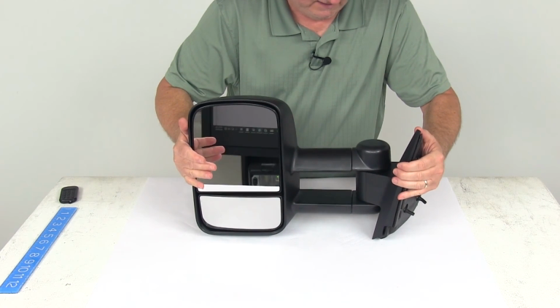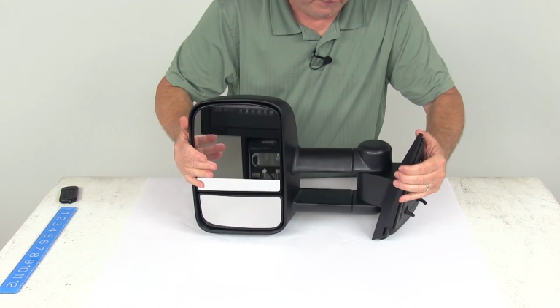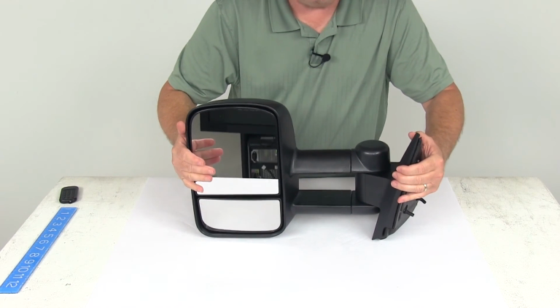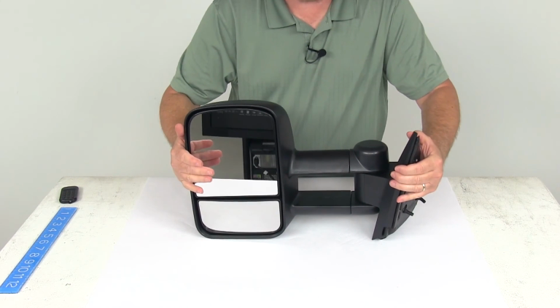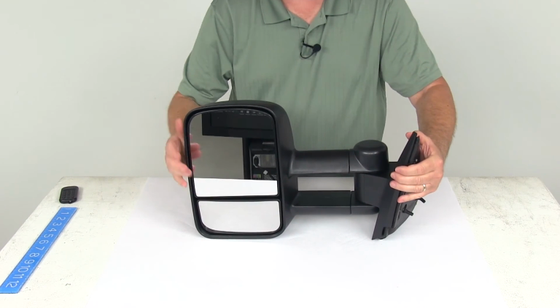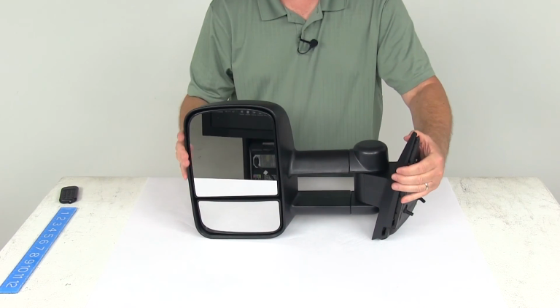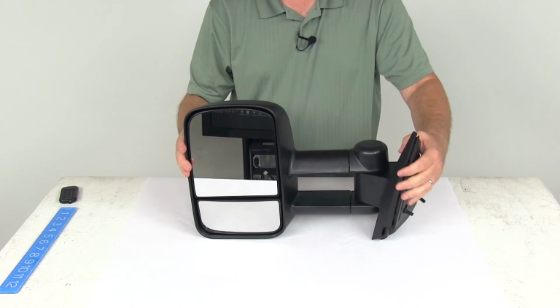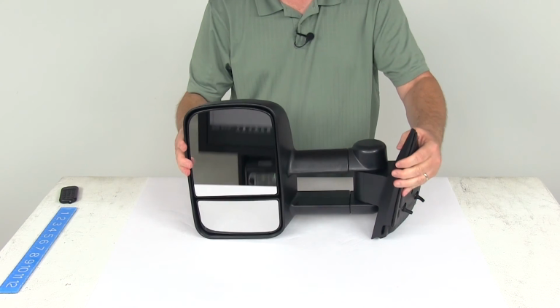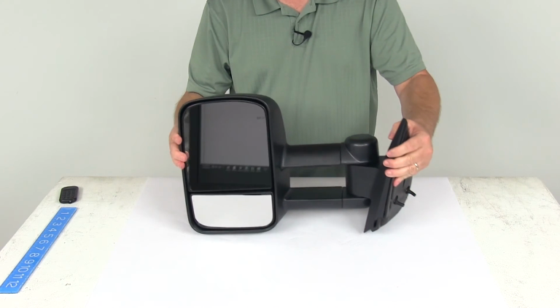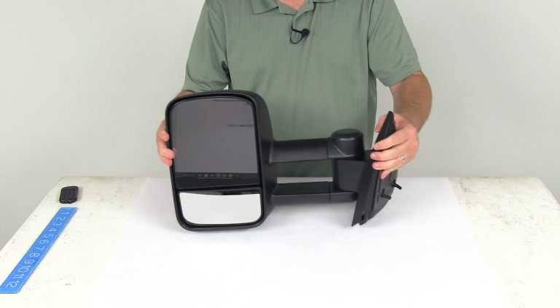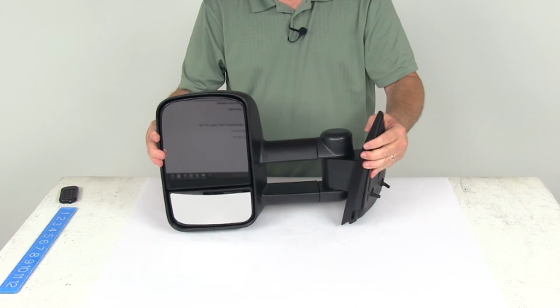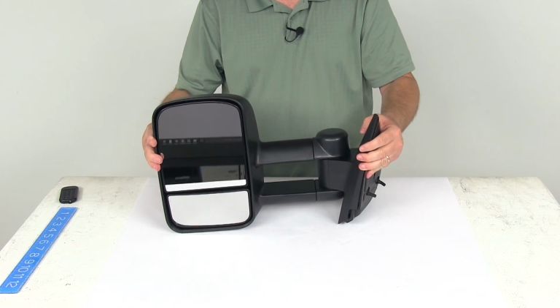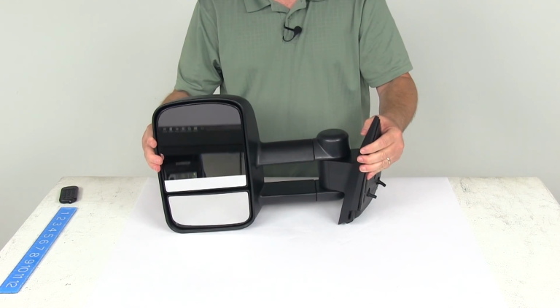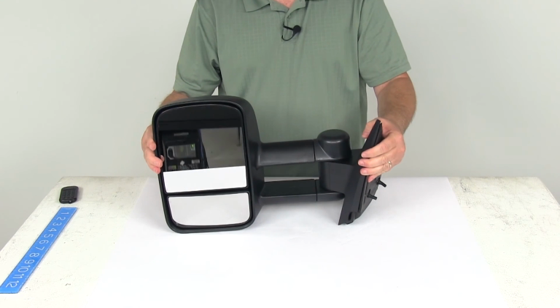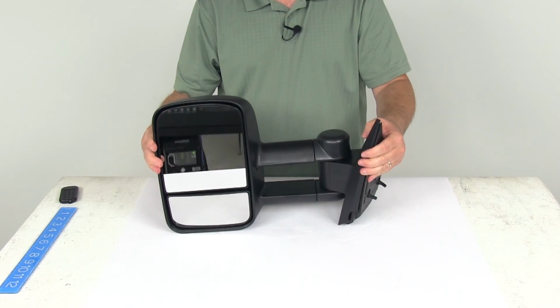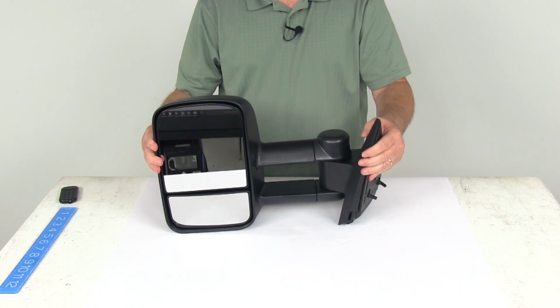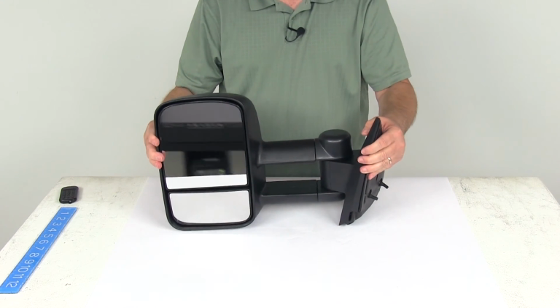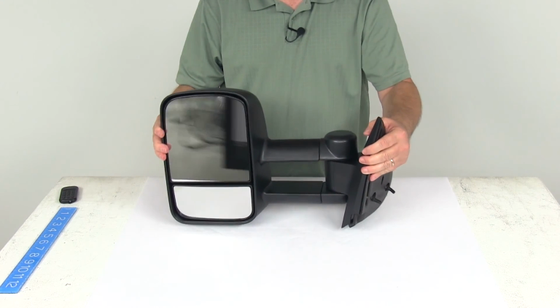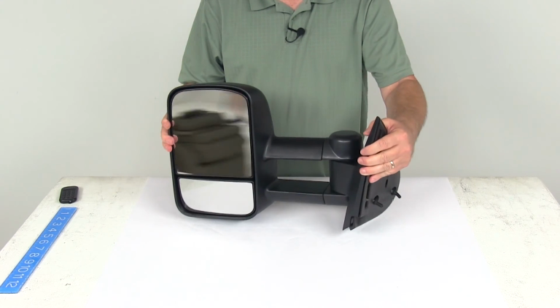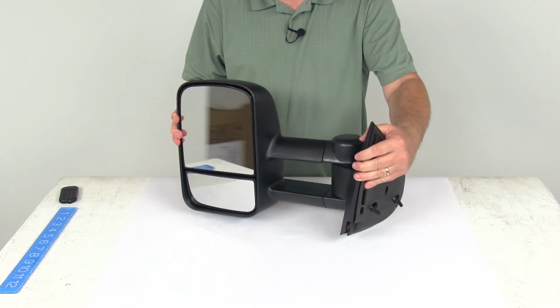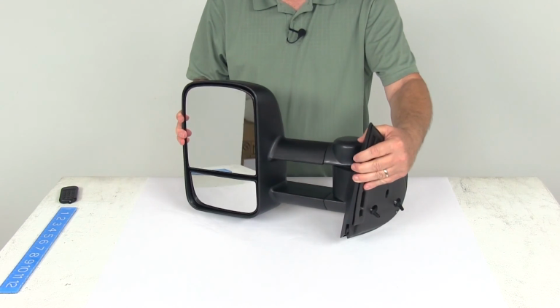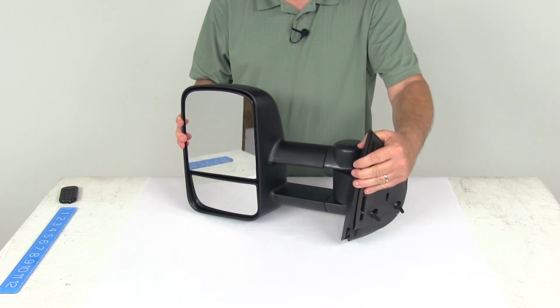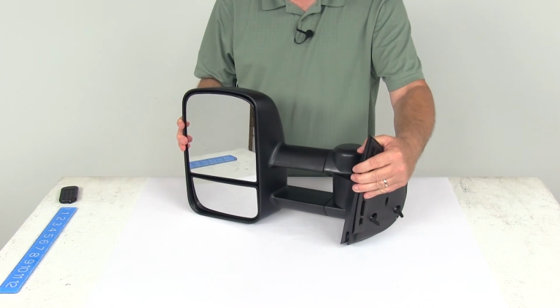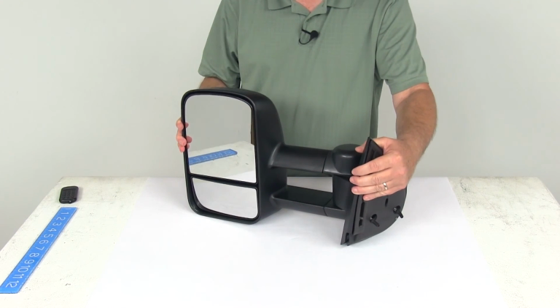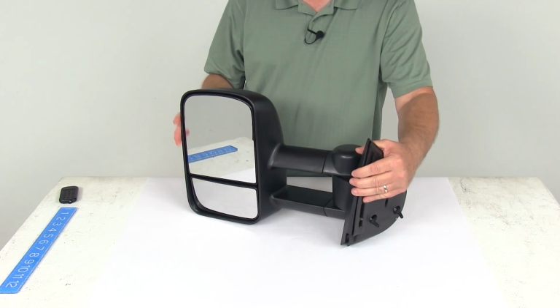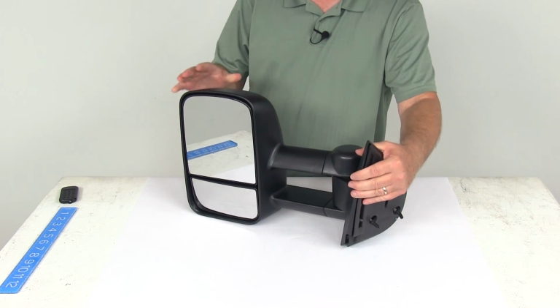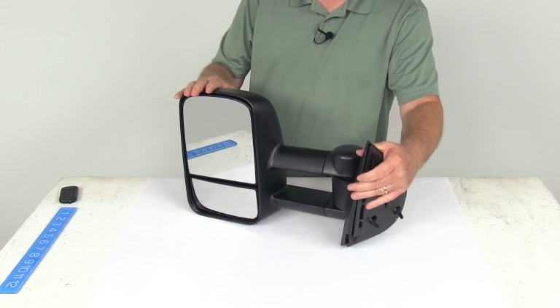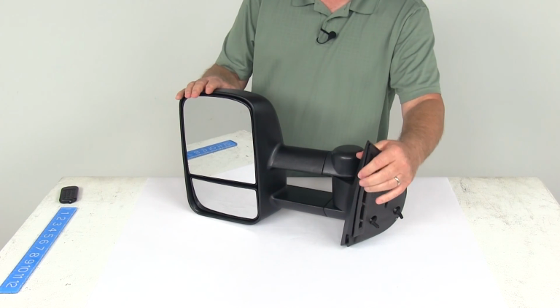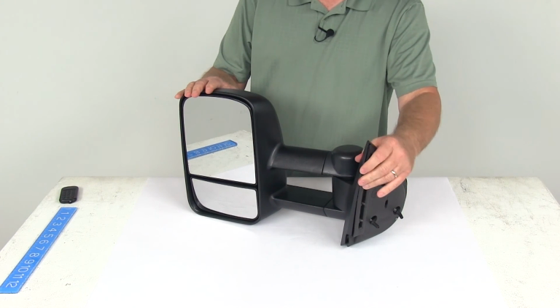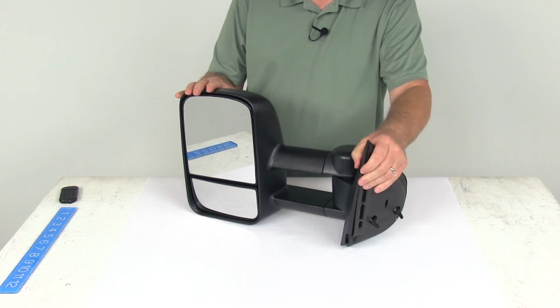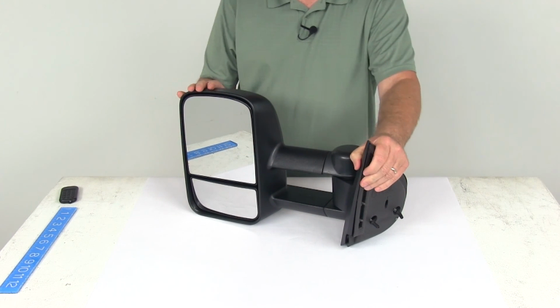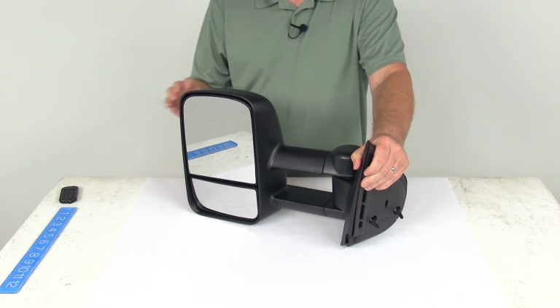That should do it for the review on the K-Source custom manual driver's side extendable towing mirror.